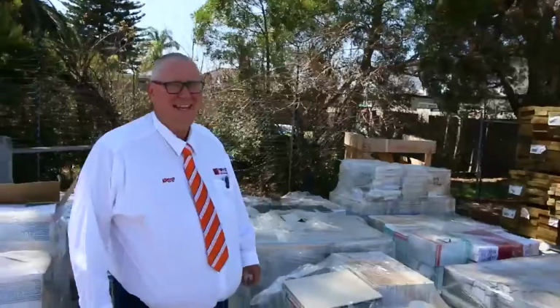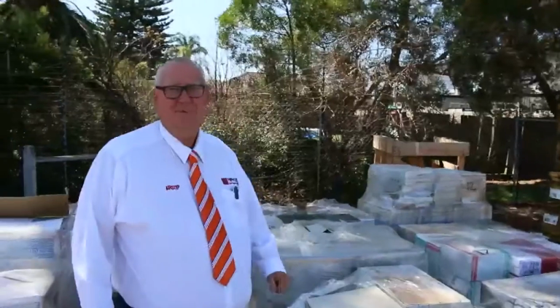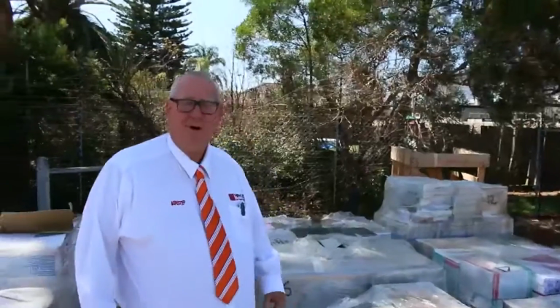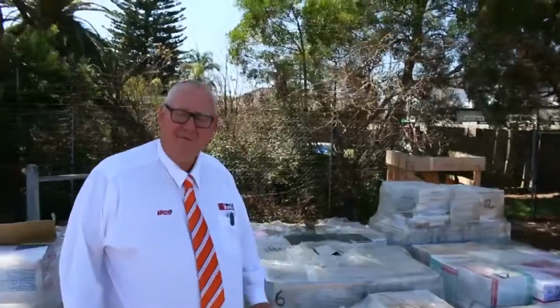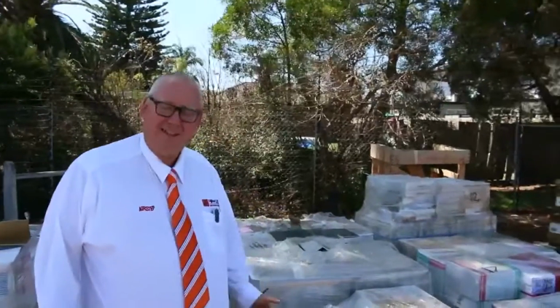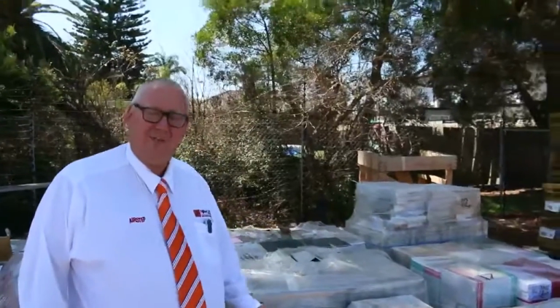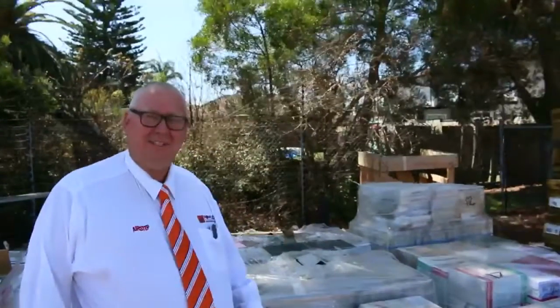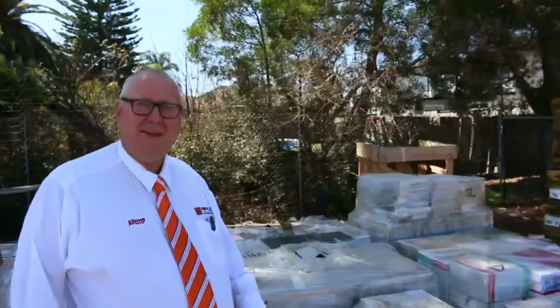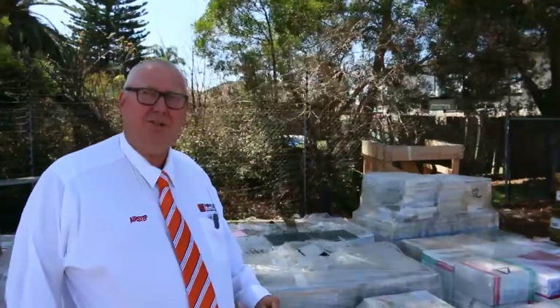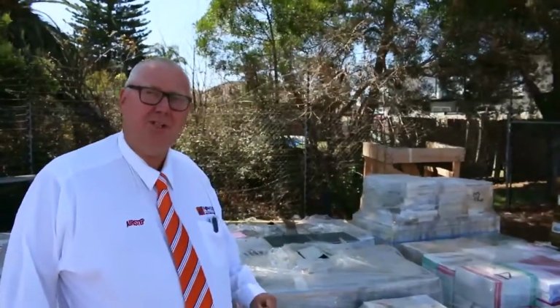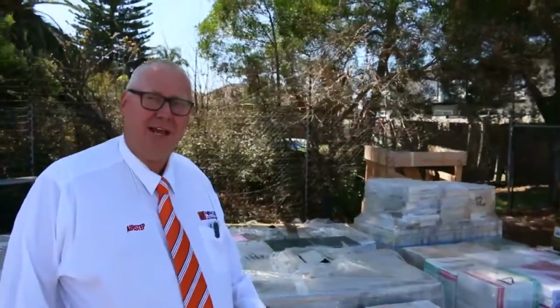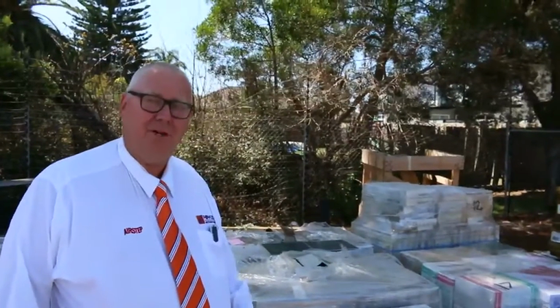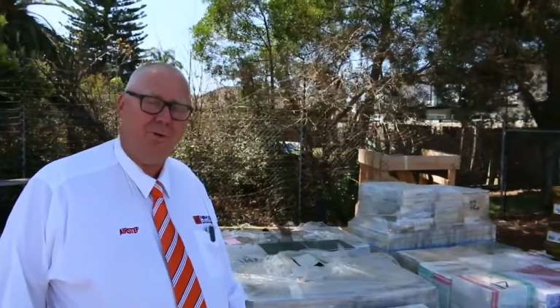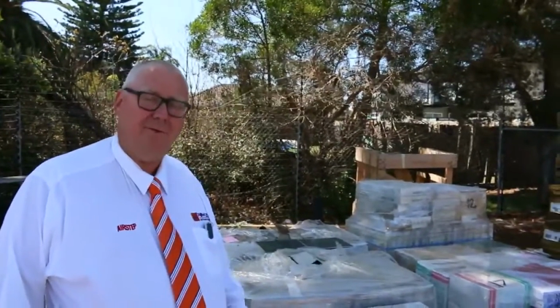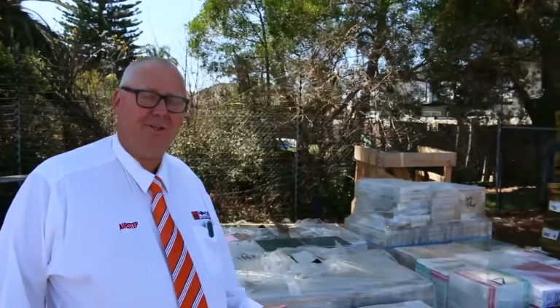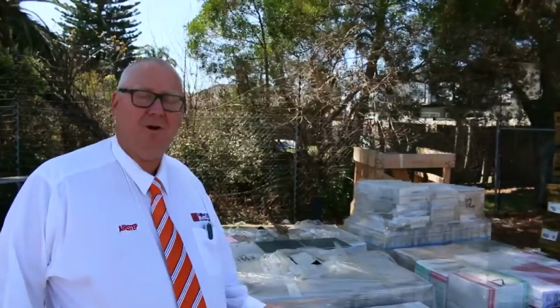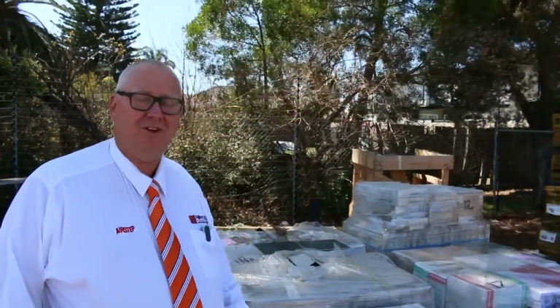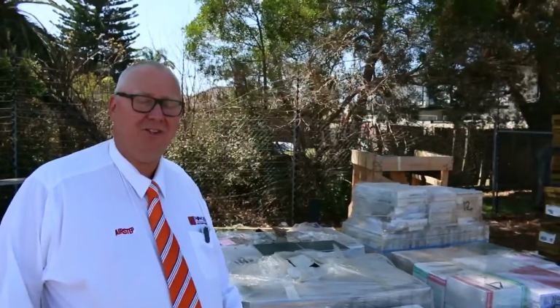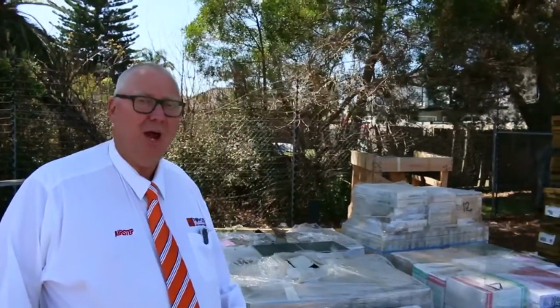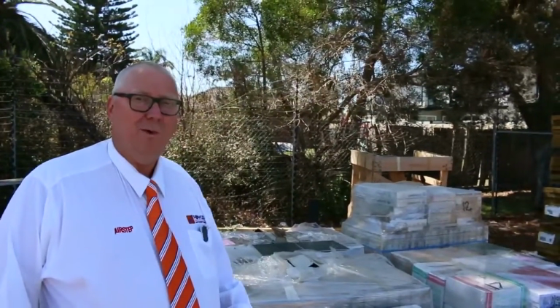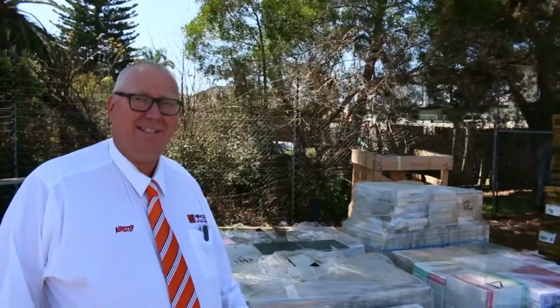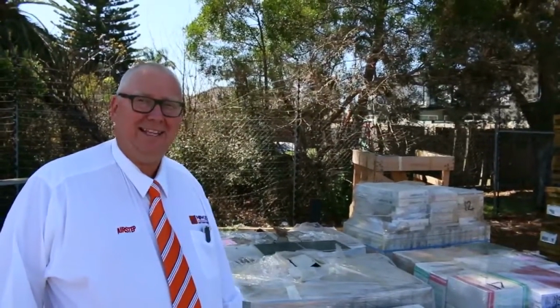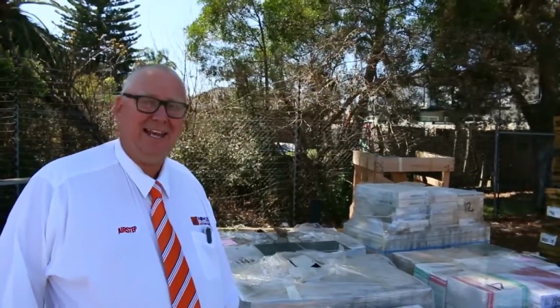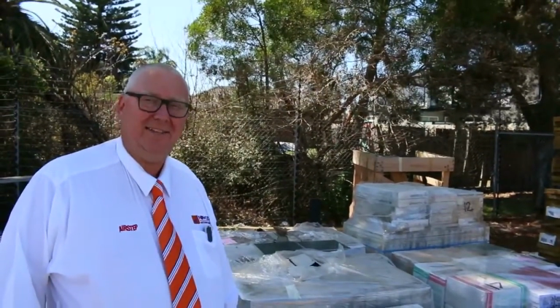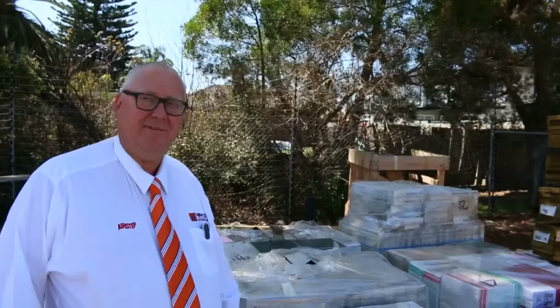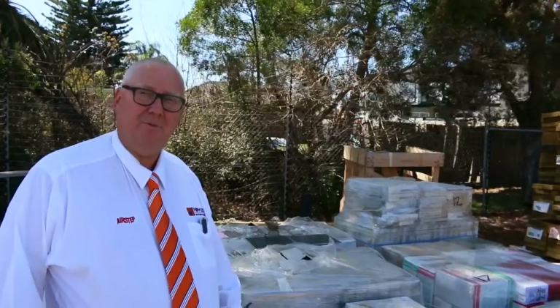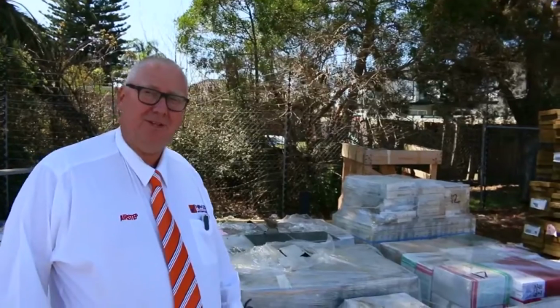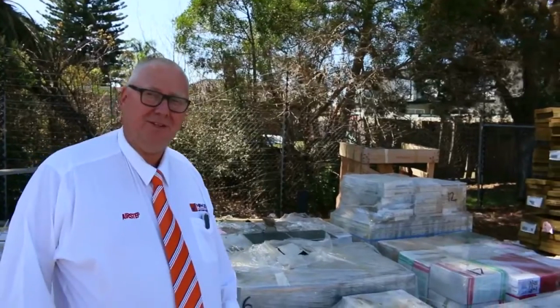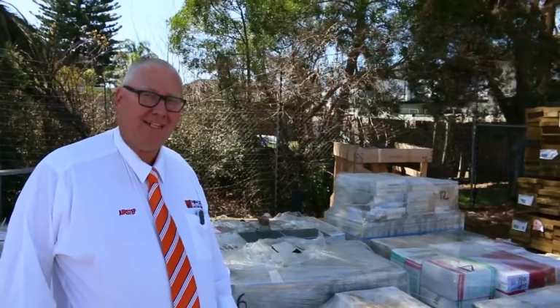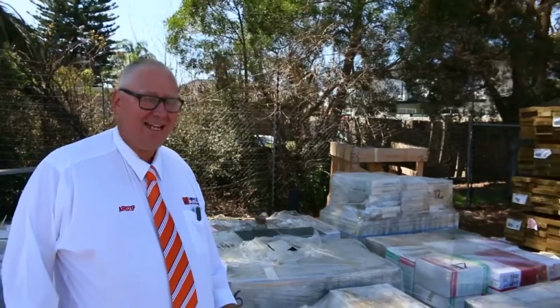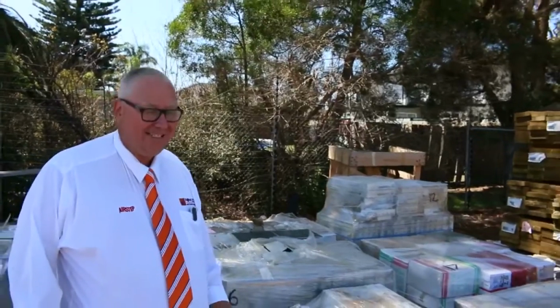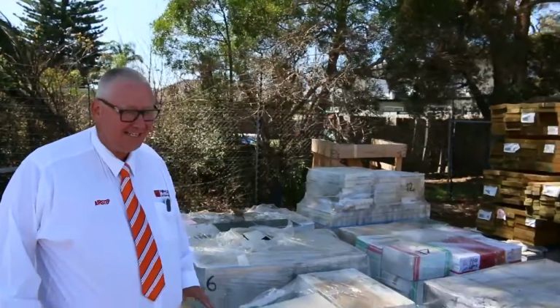G'day, Michael from Fowles here once again for the Tuesday afternoon preview for tomorrow's auction, Wednesday the 10th of February 2016.